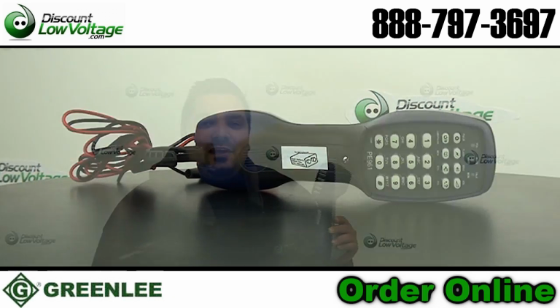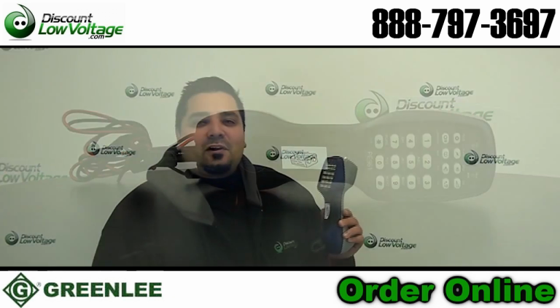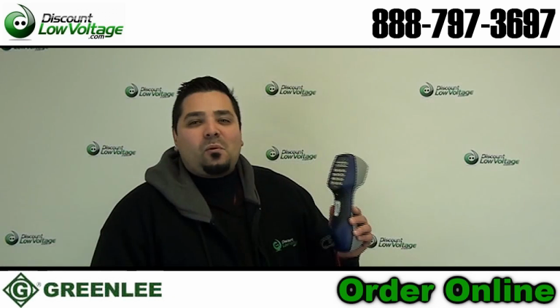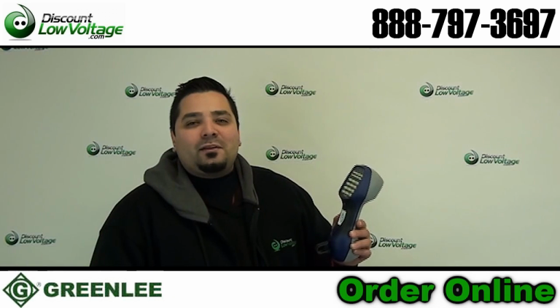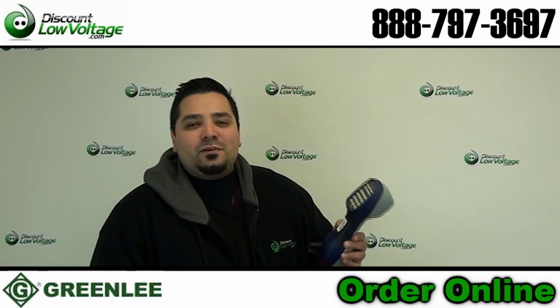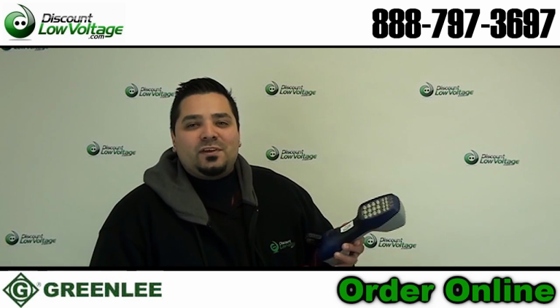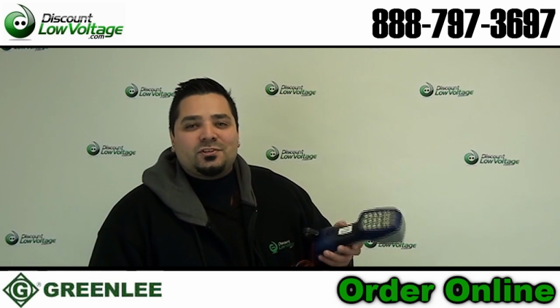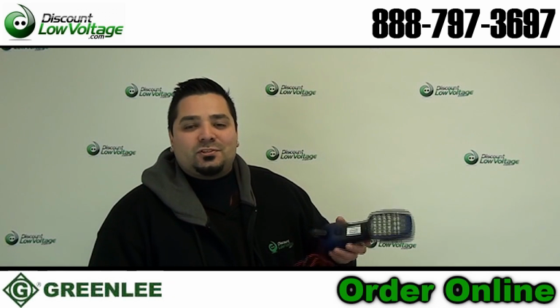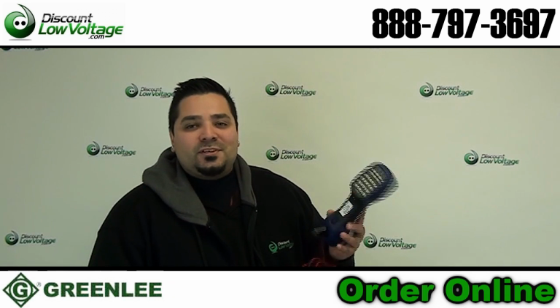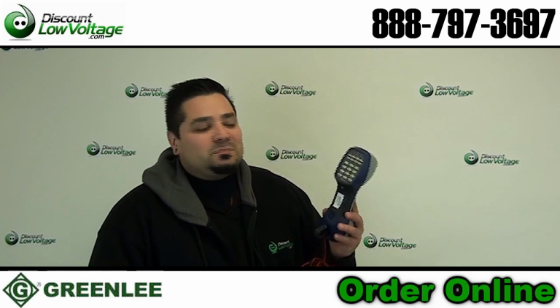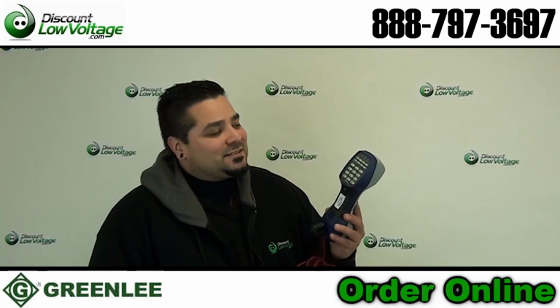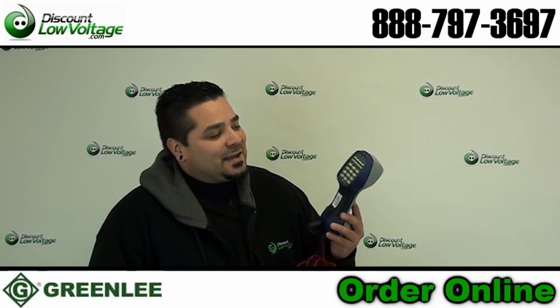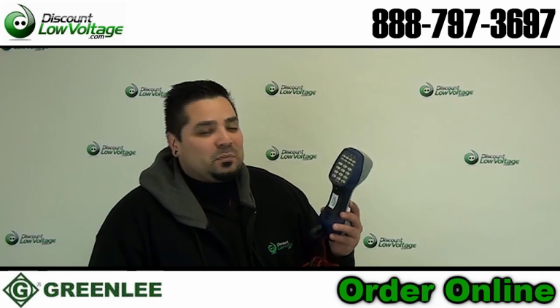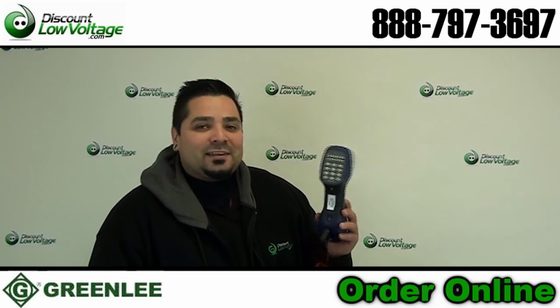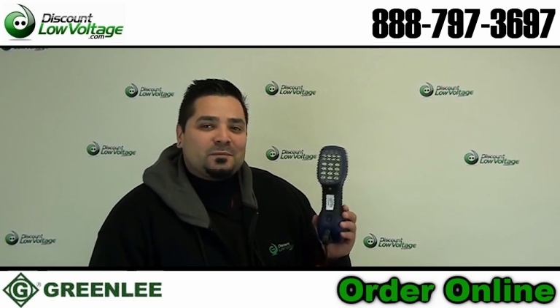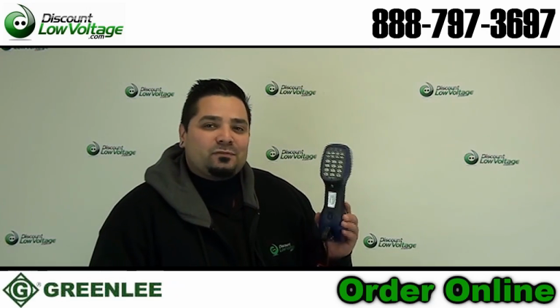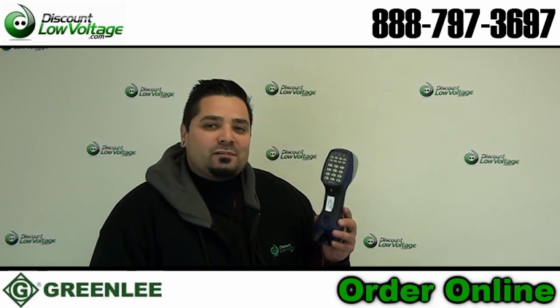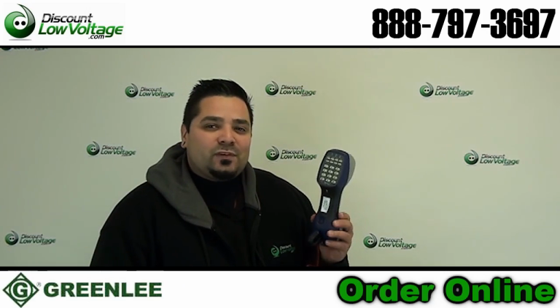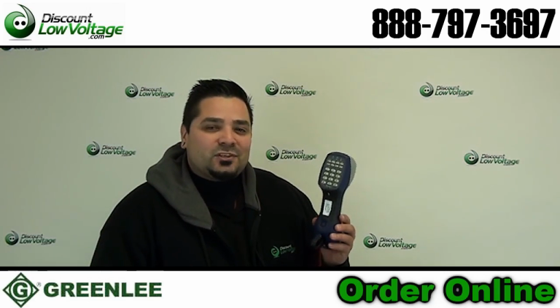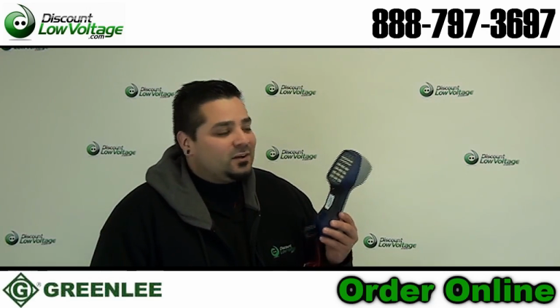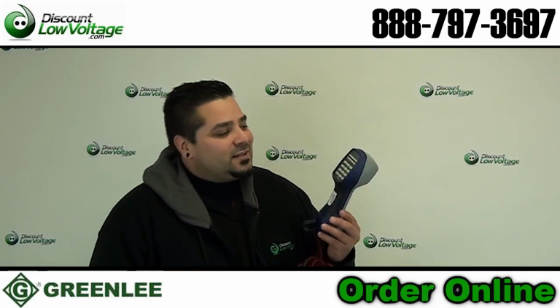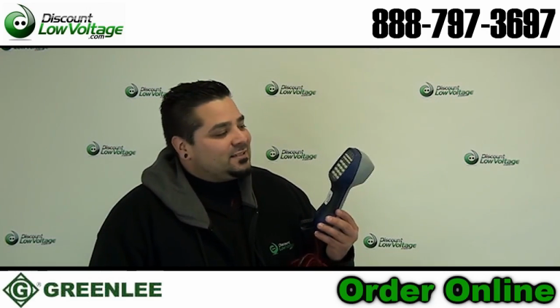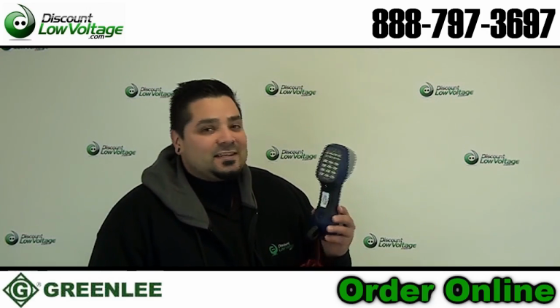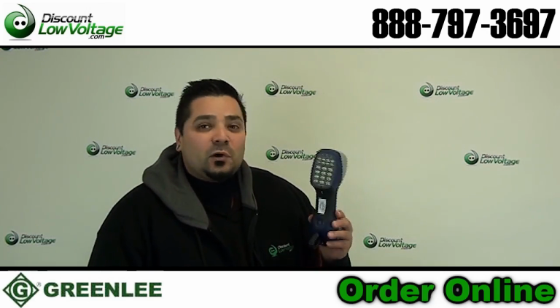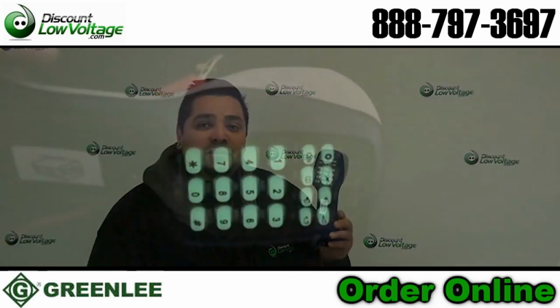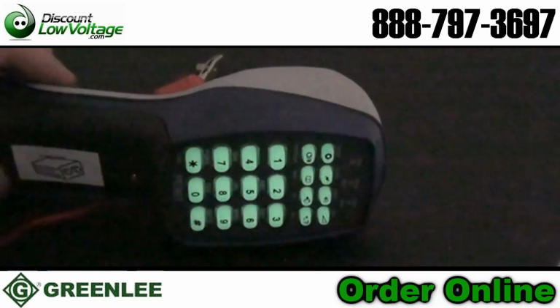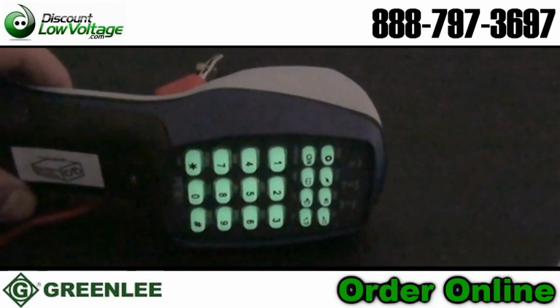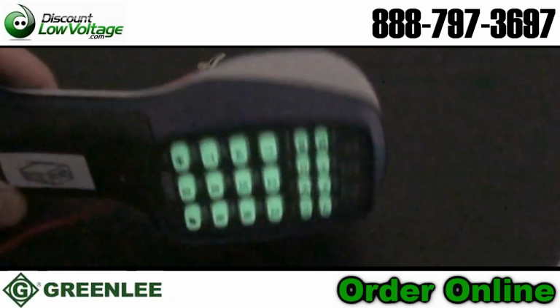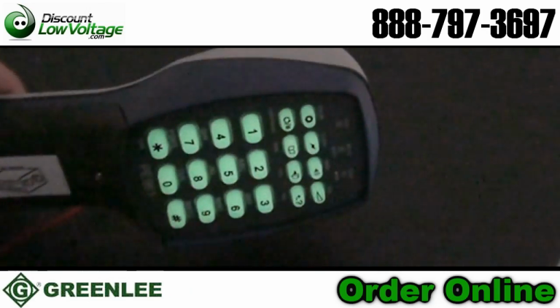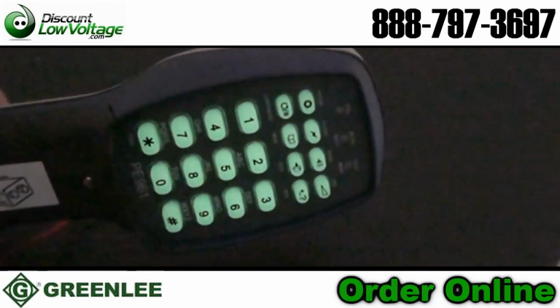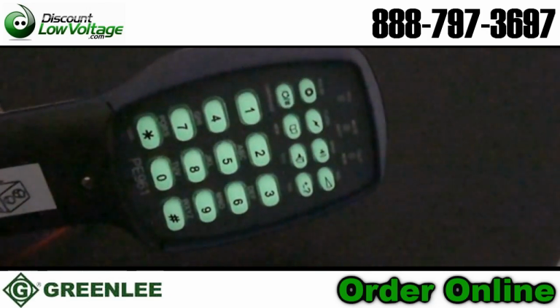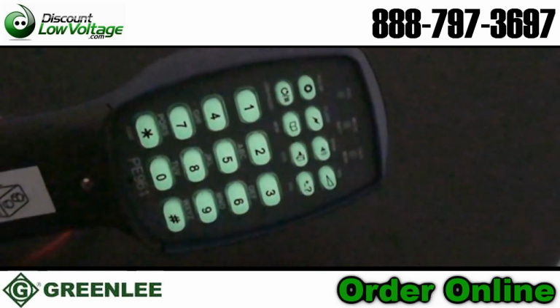Now there are quite a few features to this butt set, but I think my favorite feature is the glow-in-the-dark buttons — check these out.